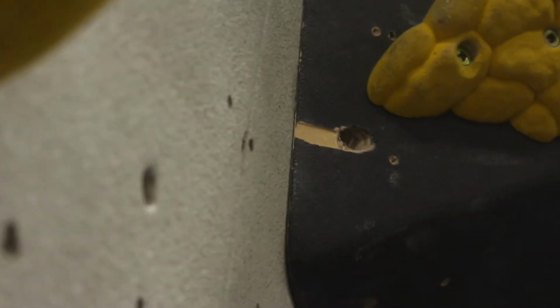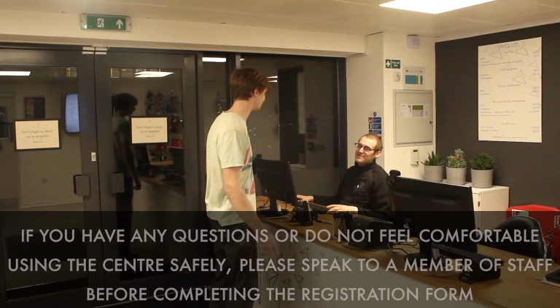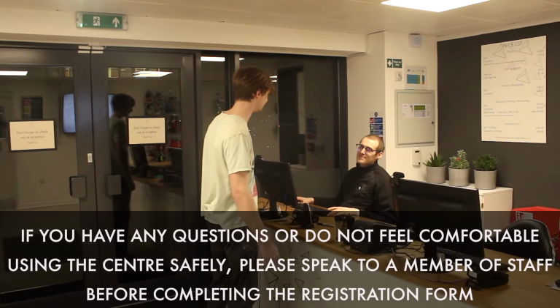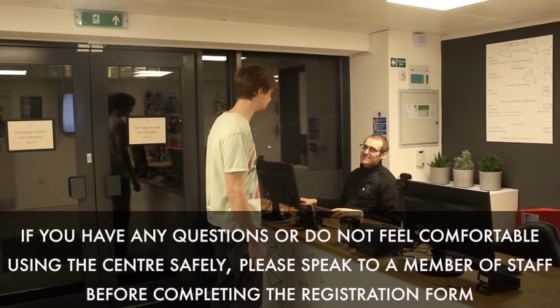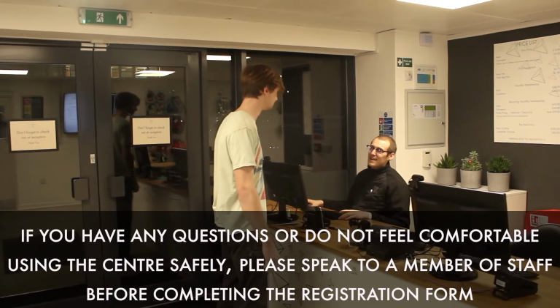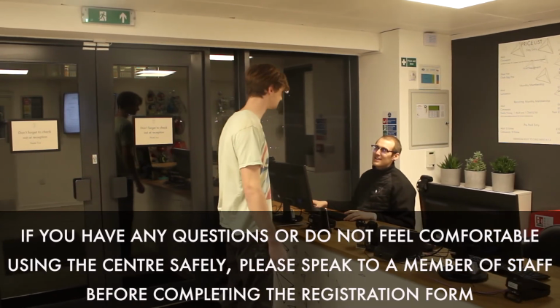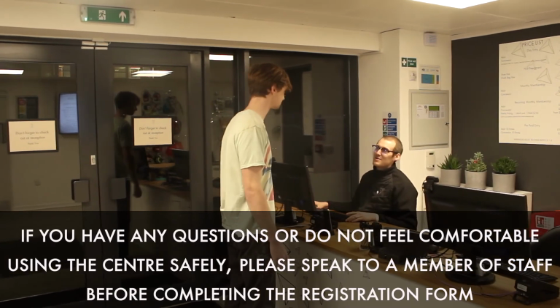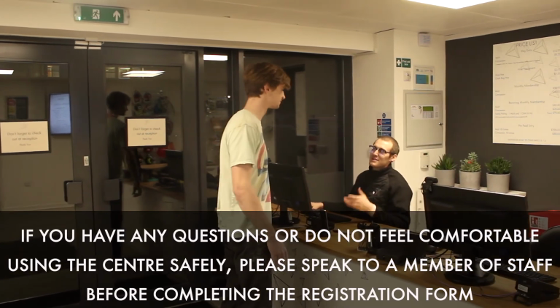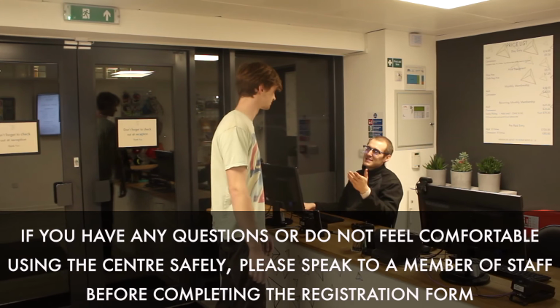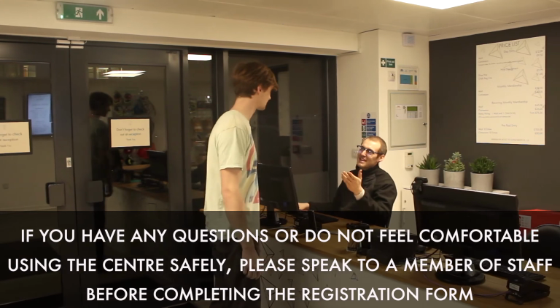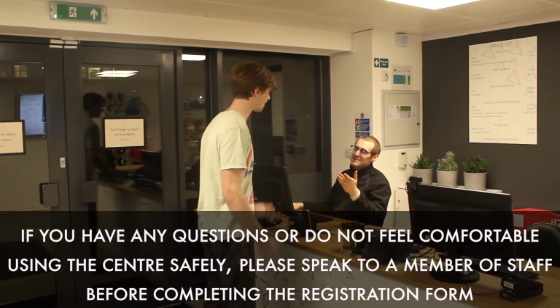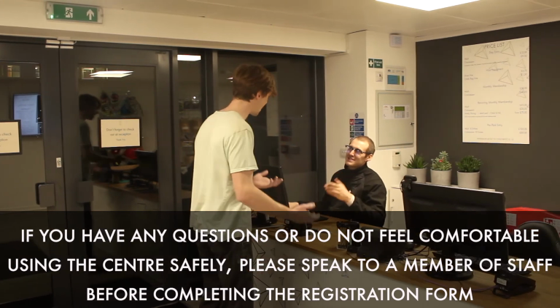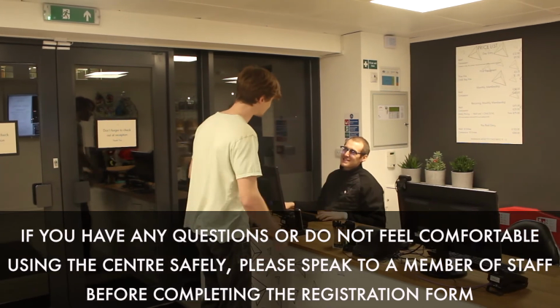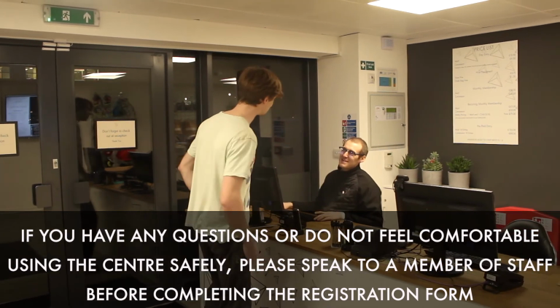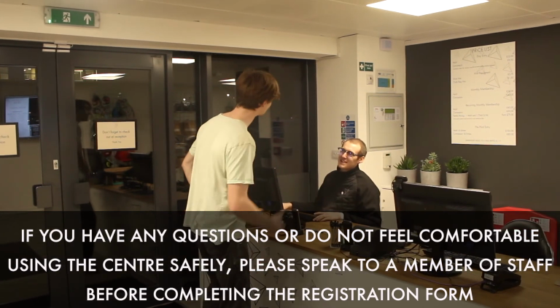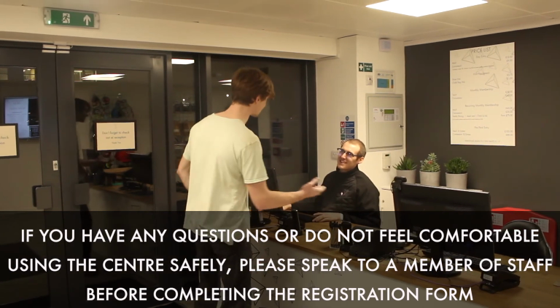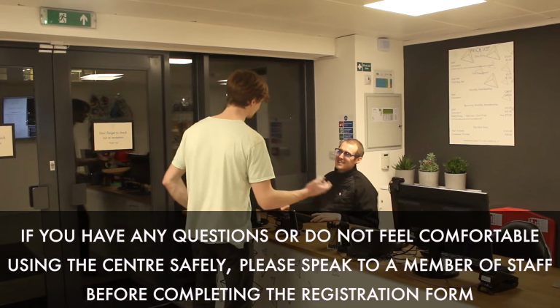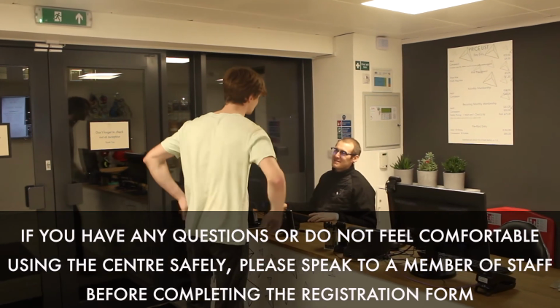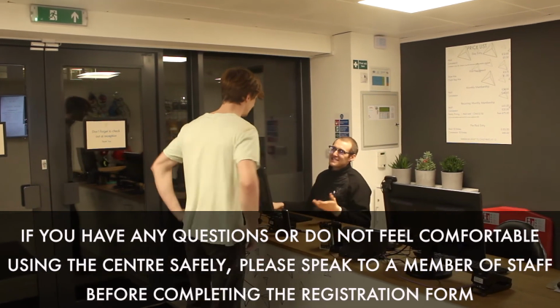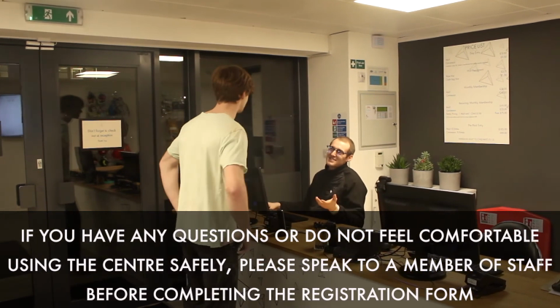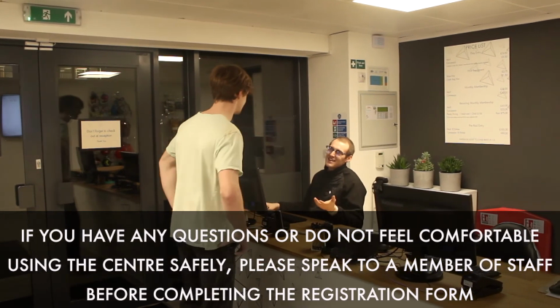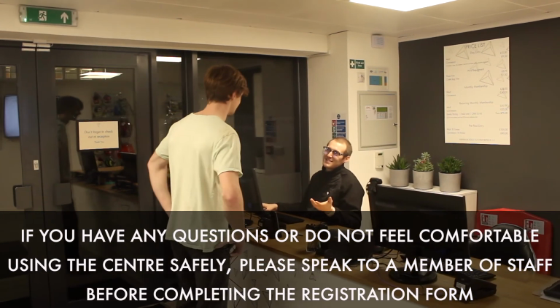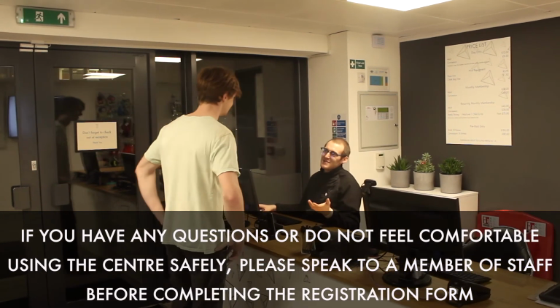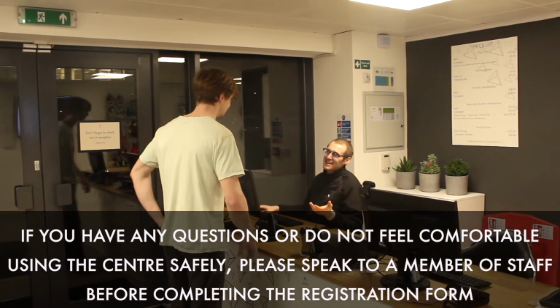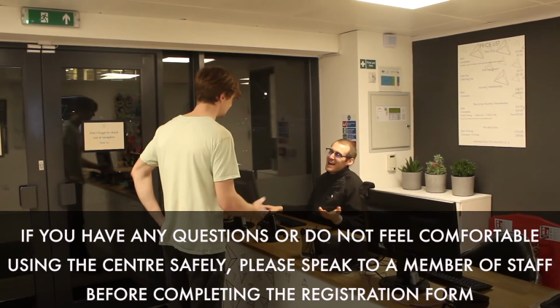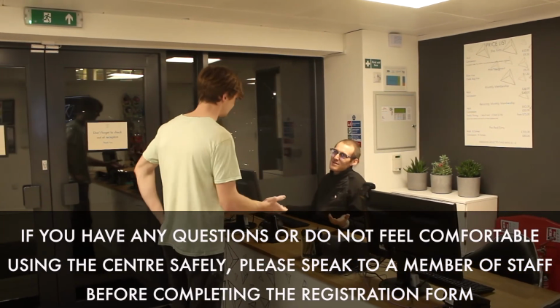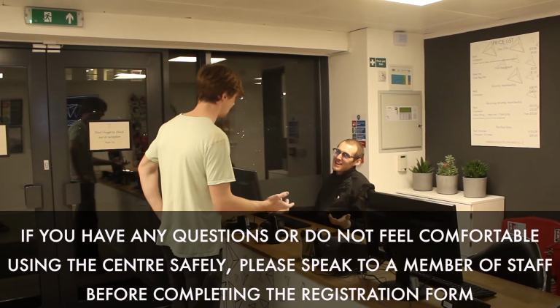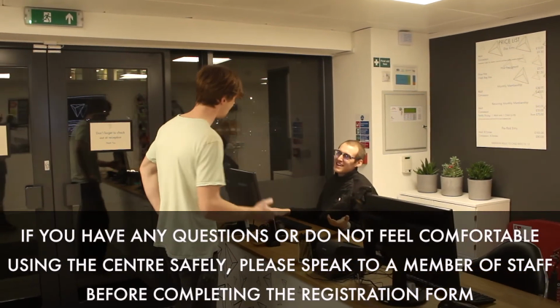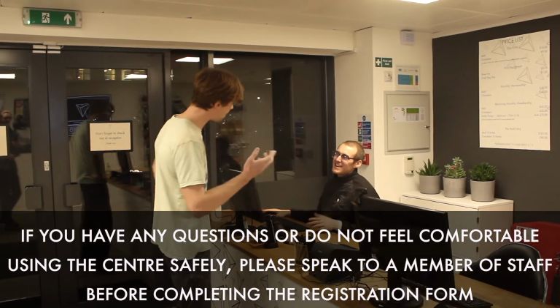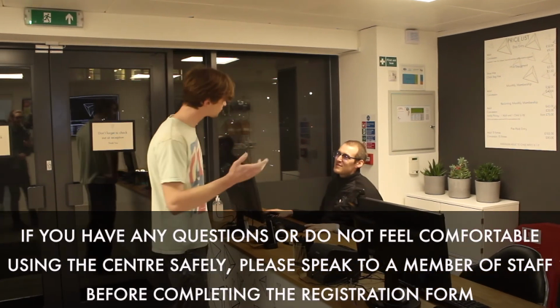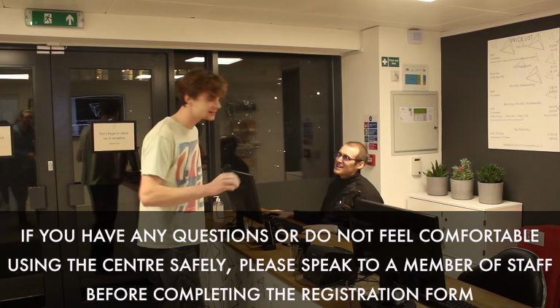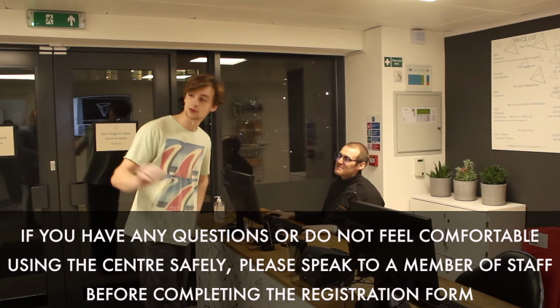If you have any questions or do not feel comfortable using the centre safely, please speak to a member of staff before completing the registration form.